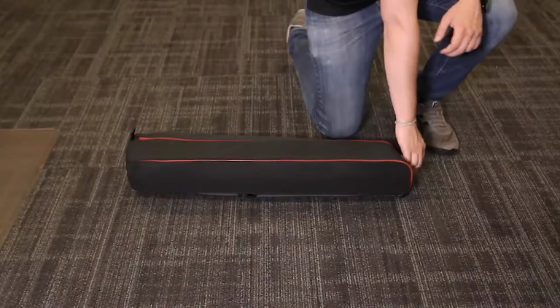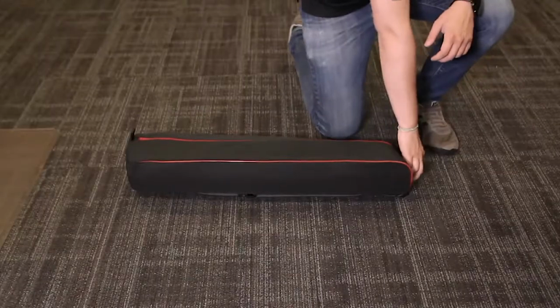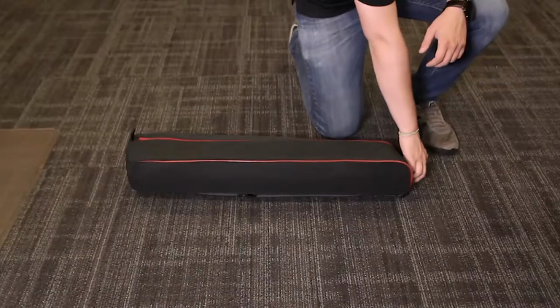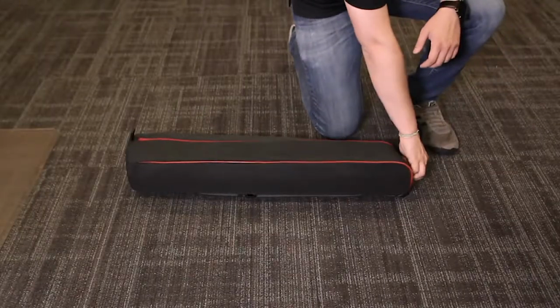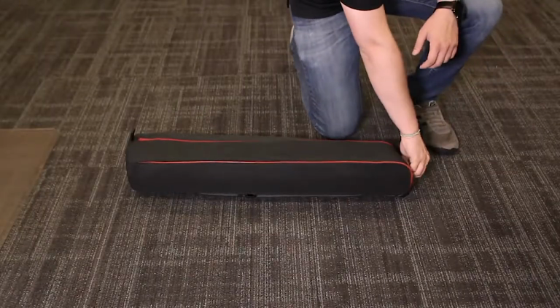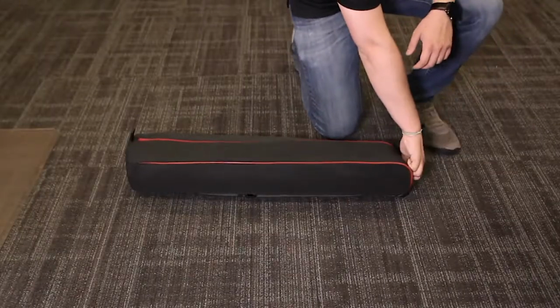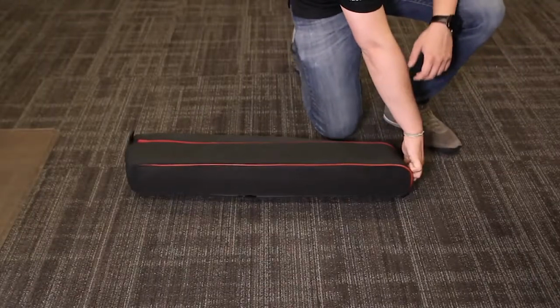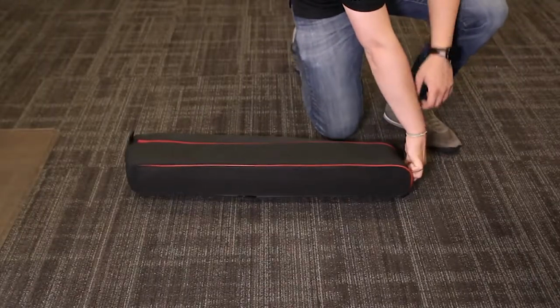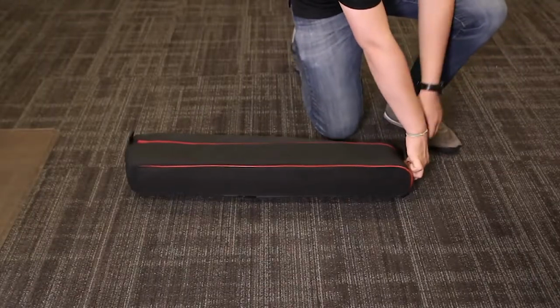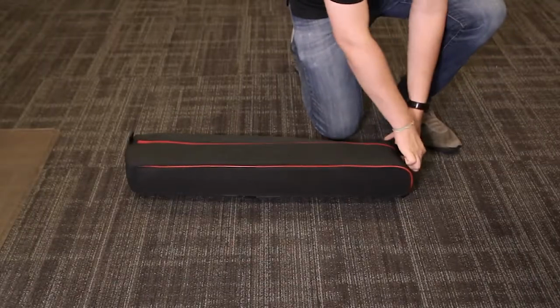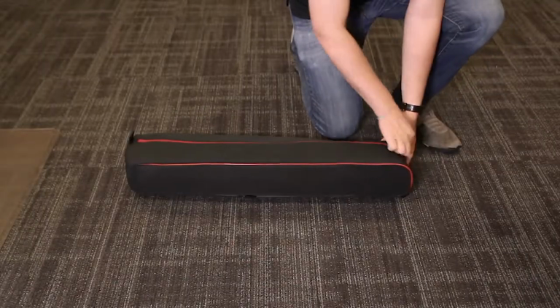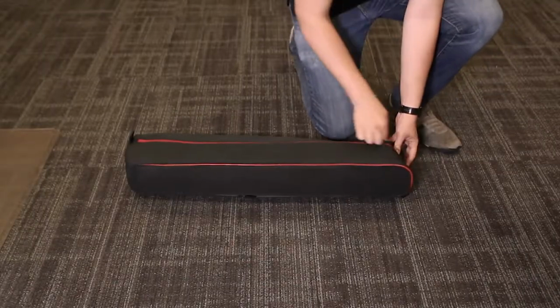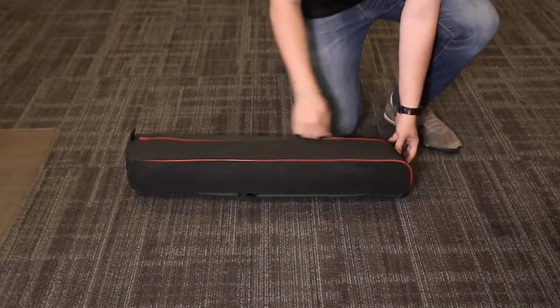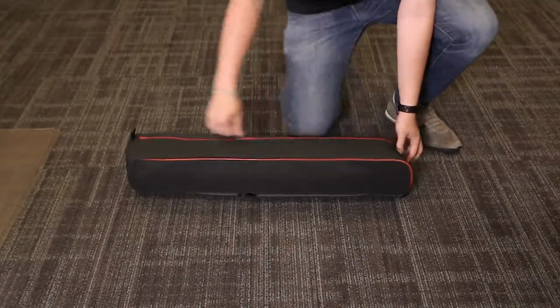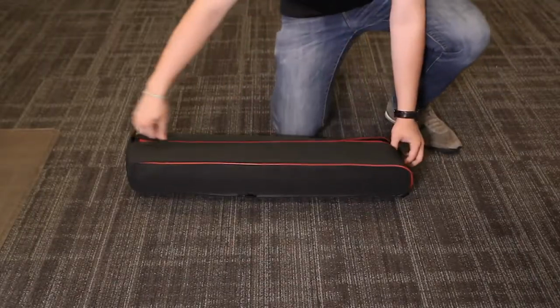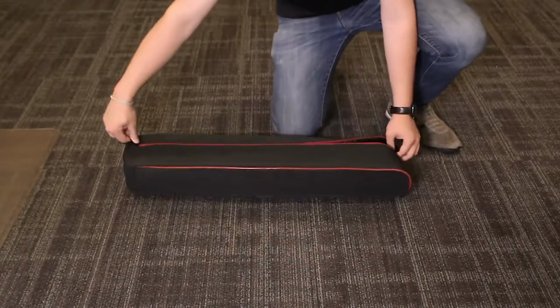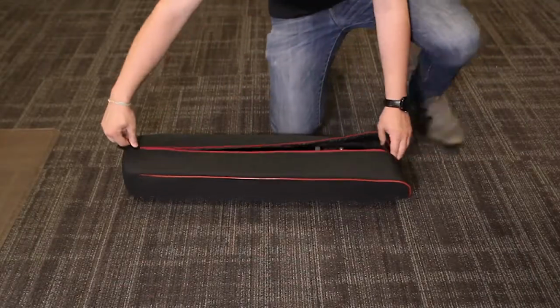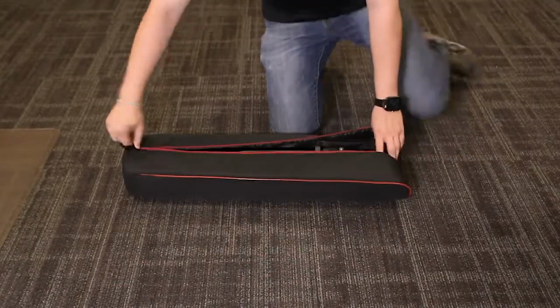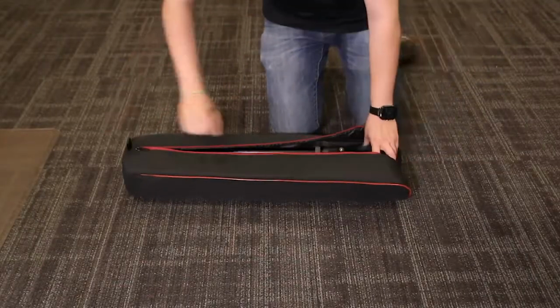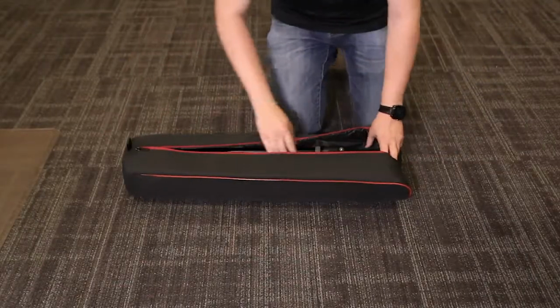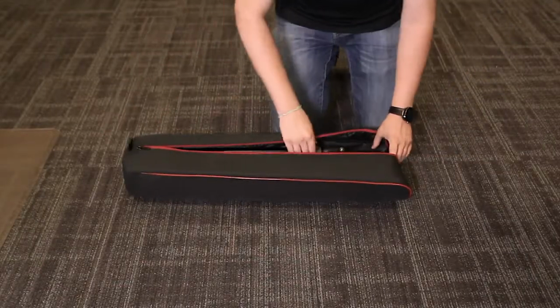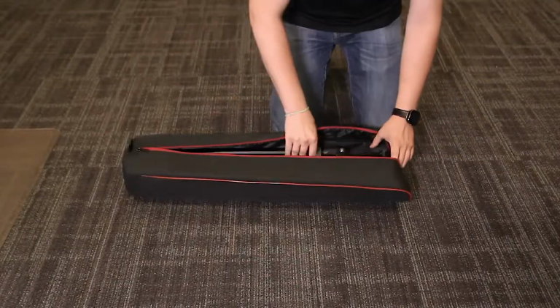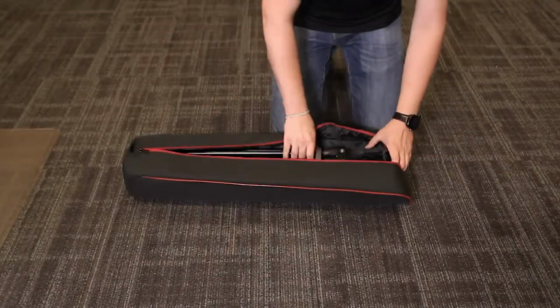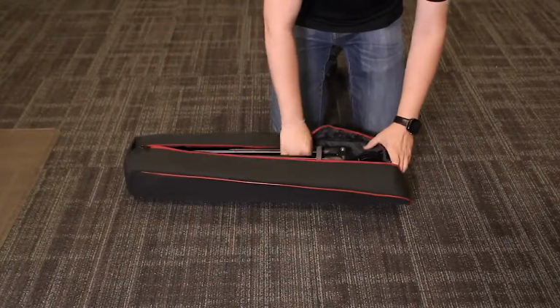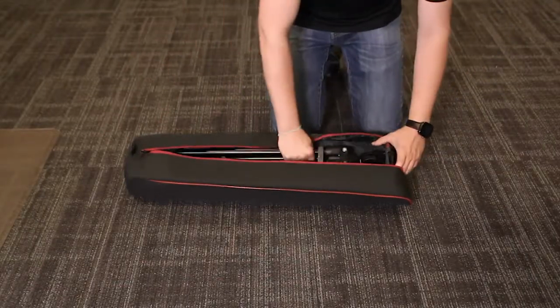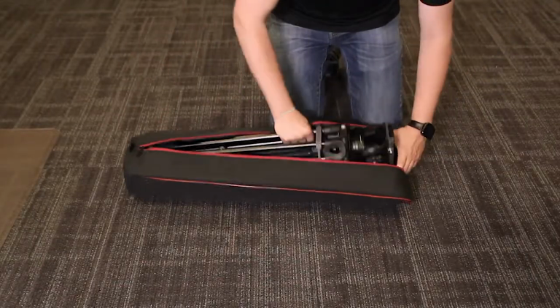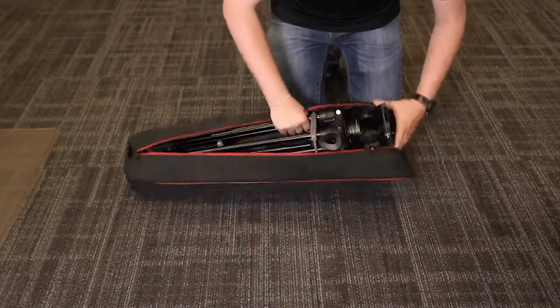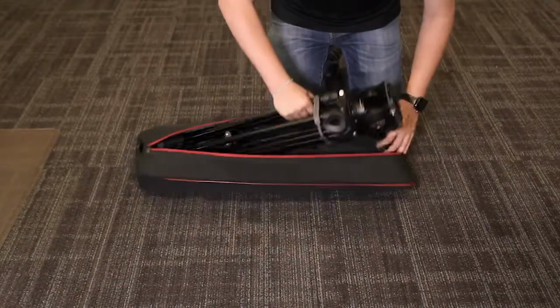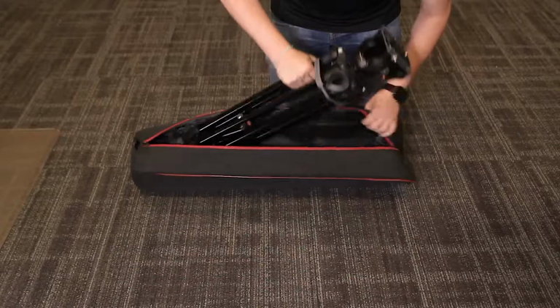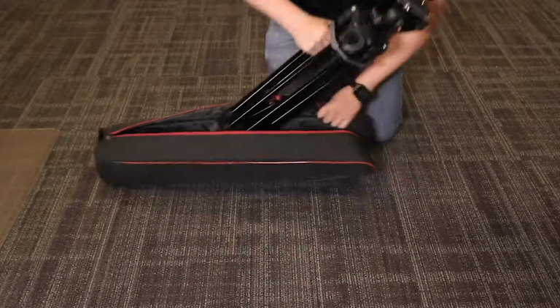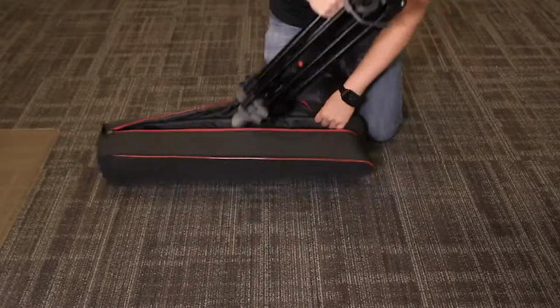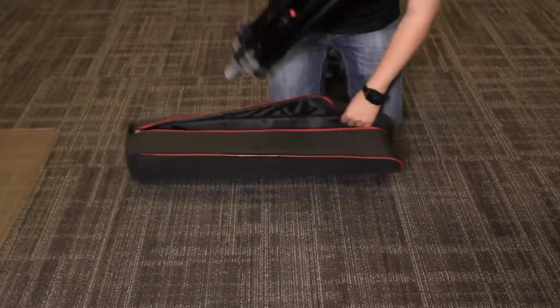First, open the bag. Take out the tripod and lay it down.